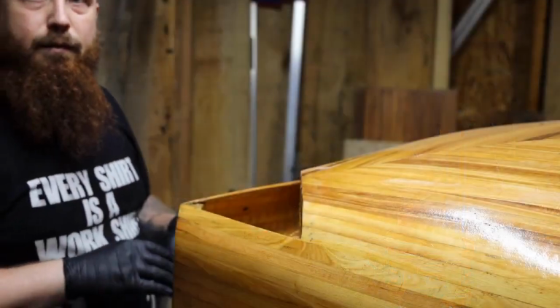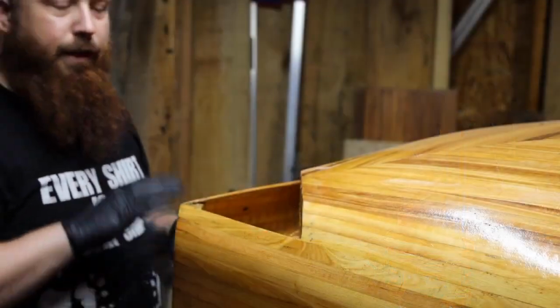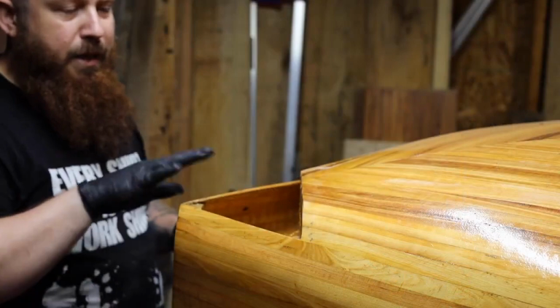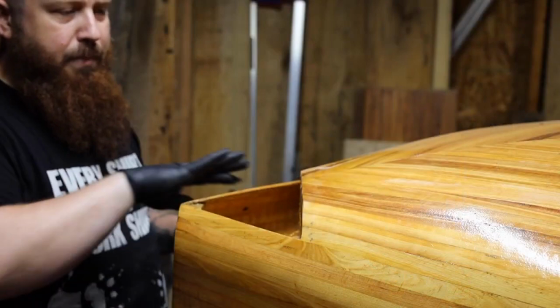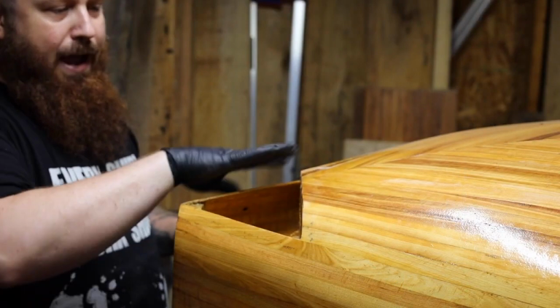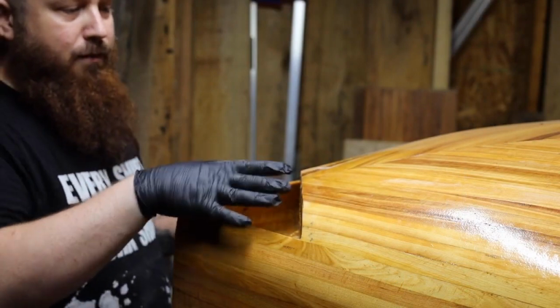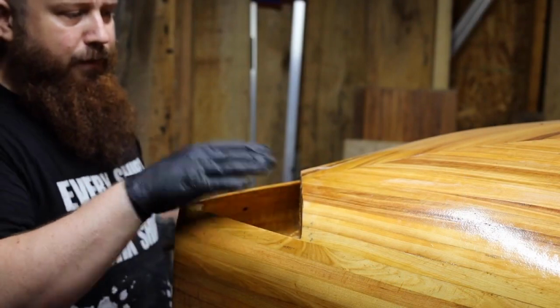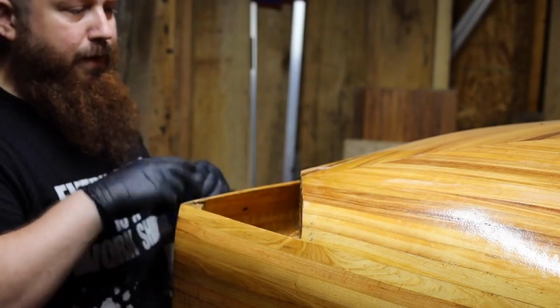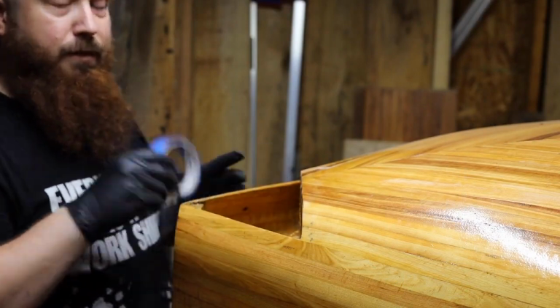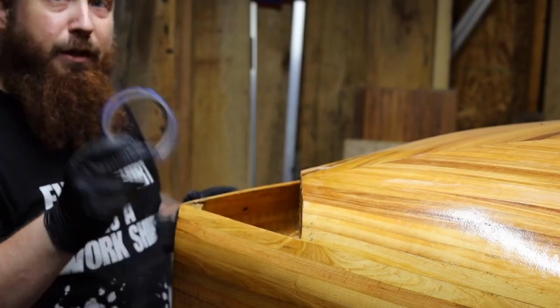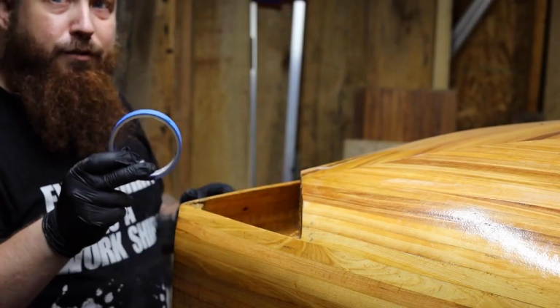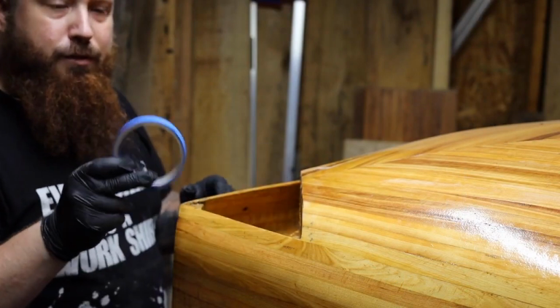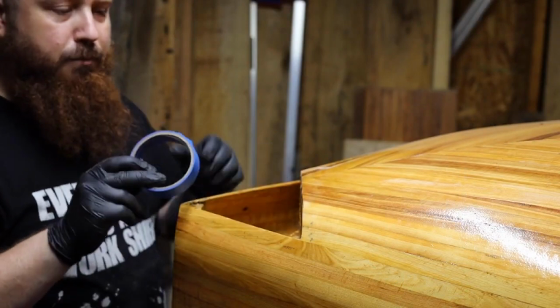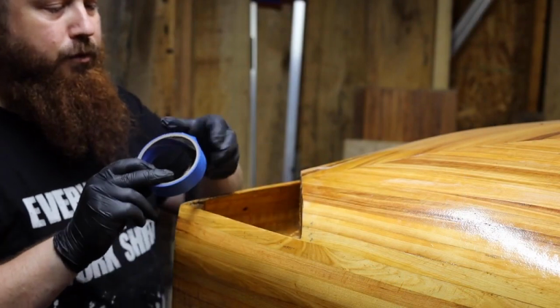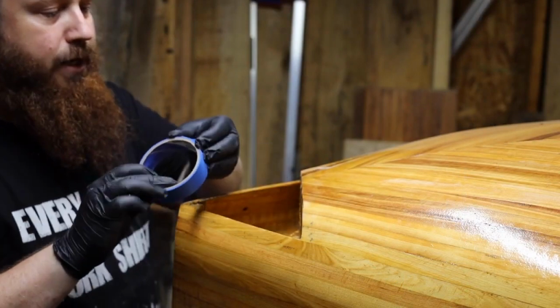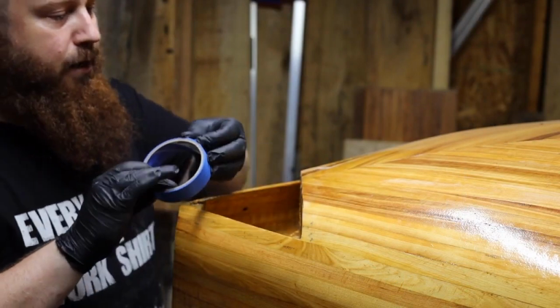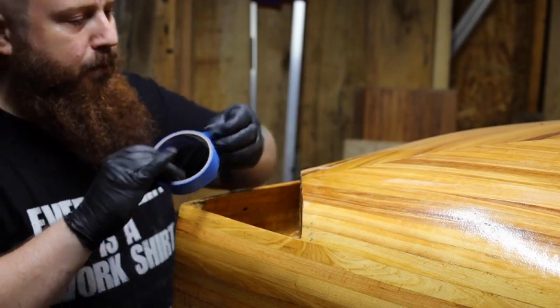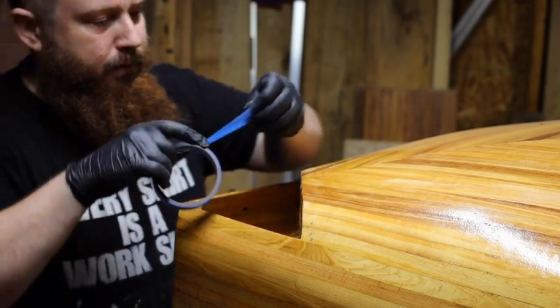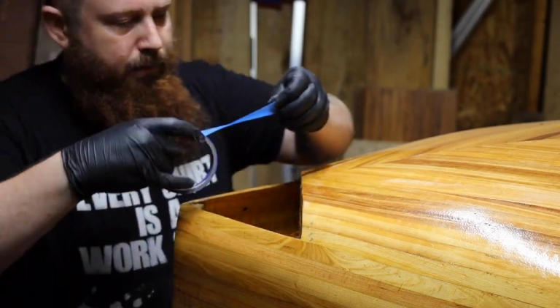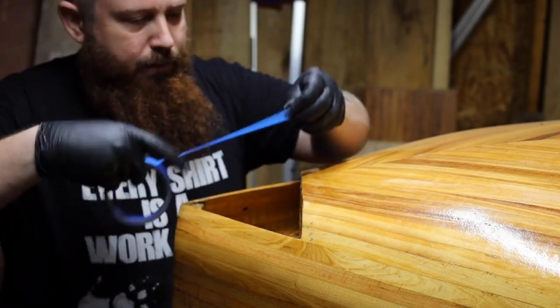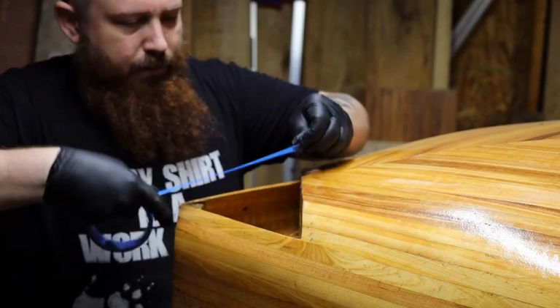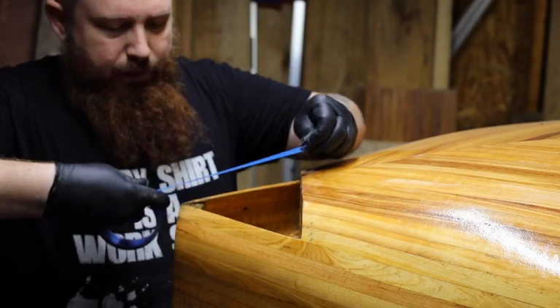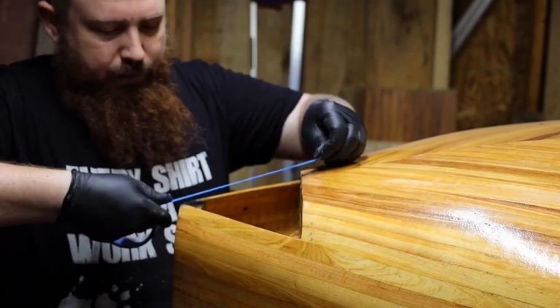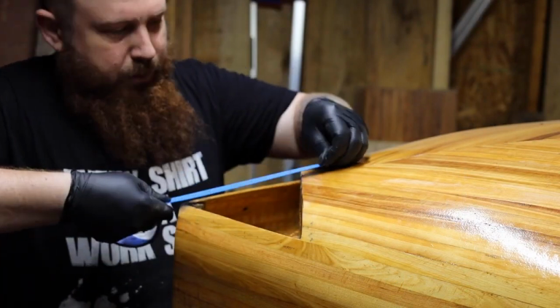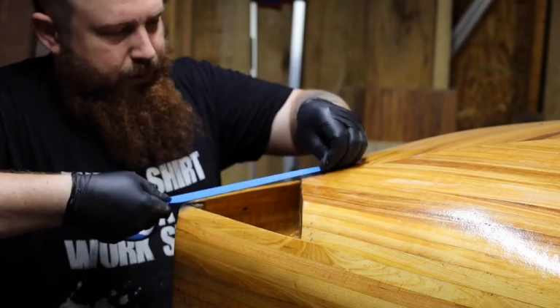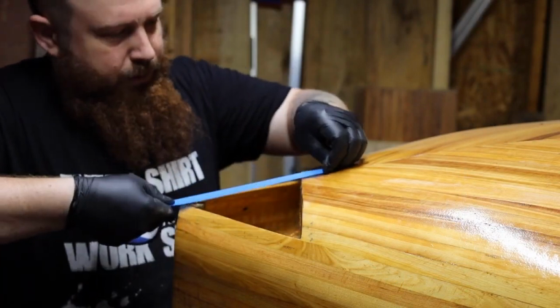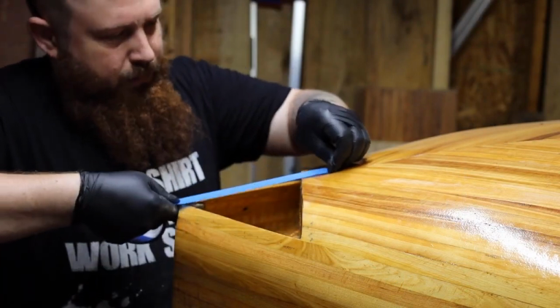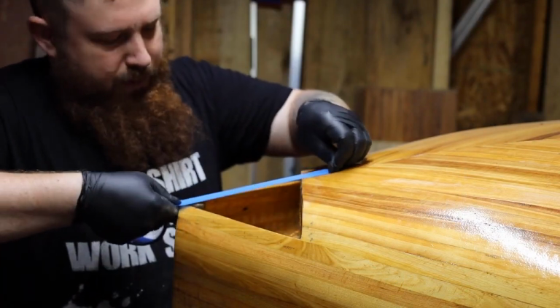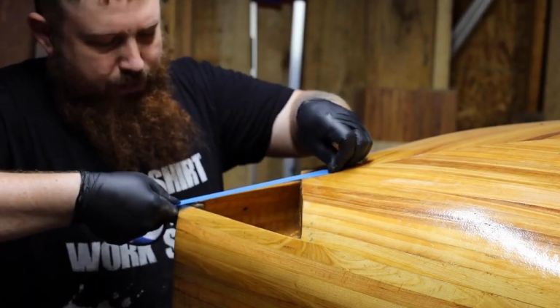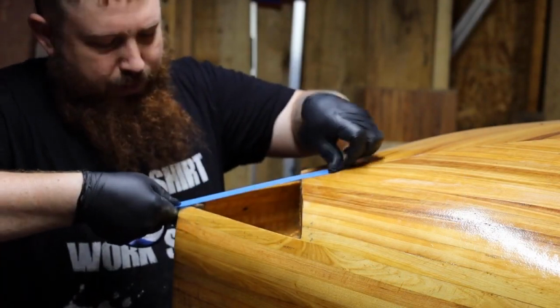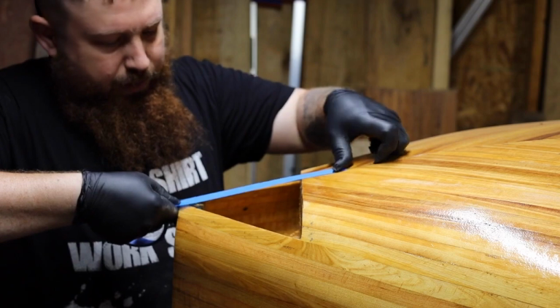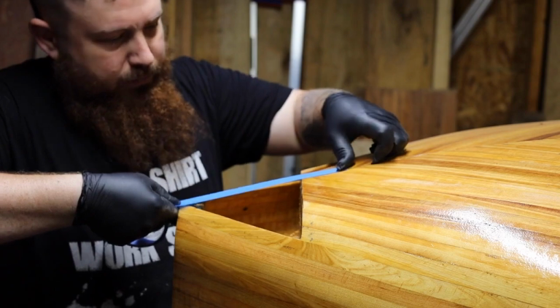Now to make a pattern for this, I'm going to use some blue tape. And I'm just going to start by covering it.